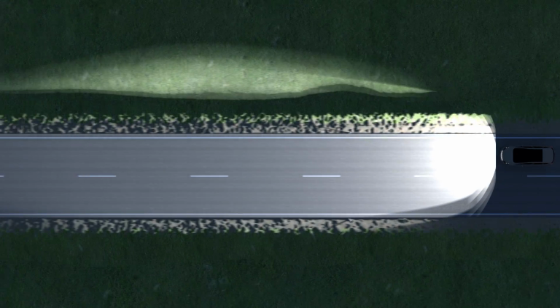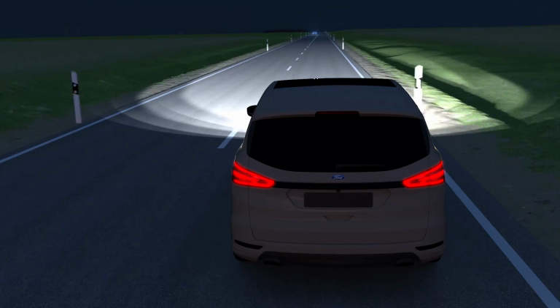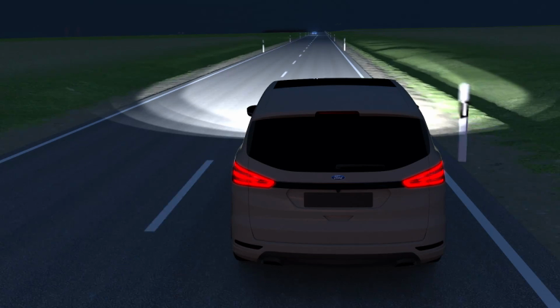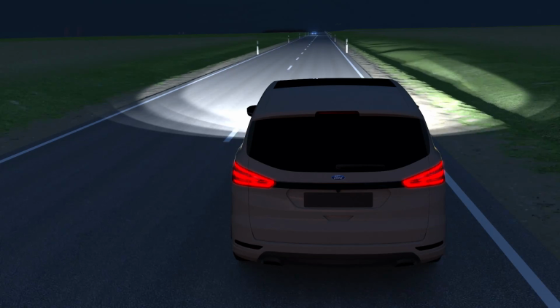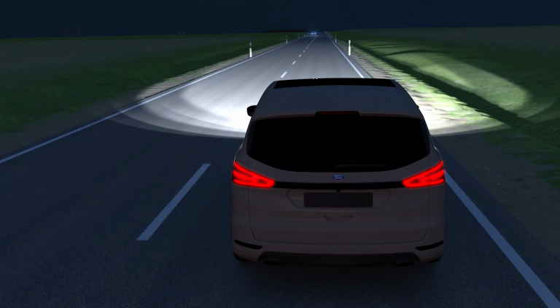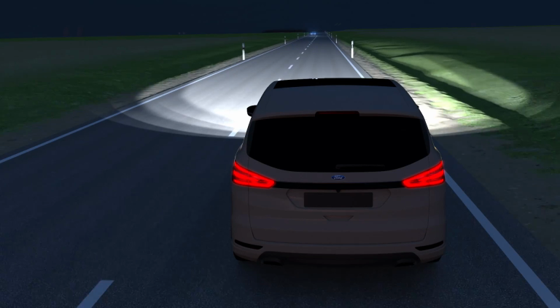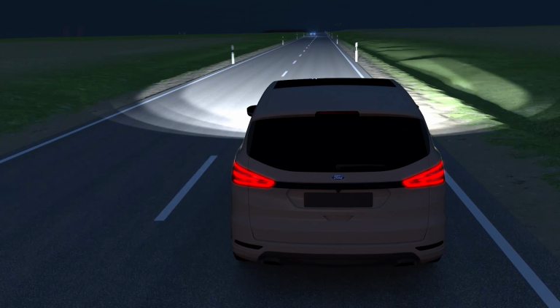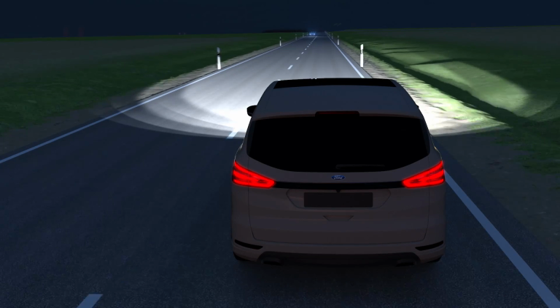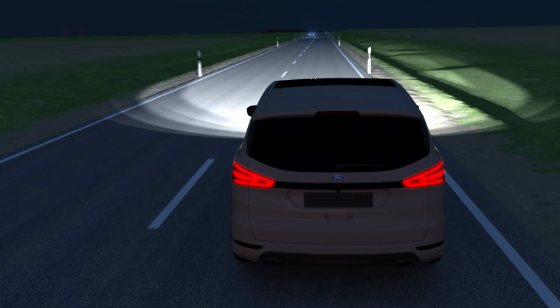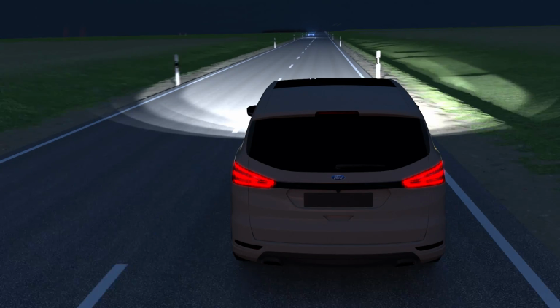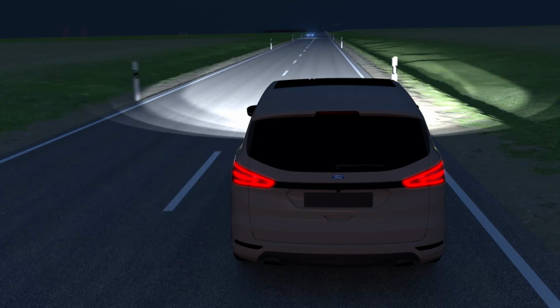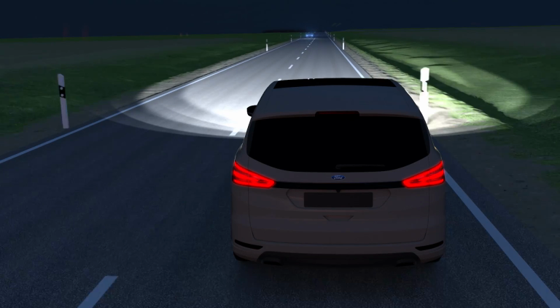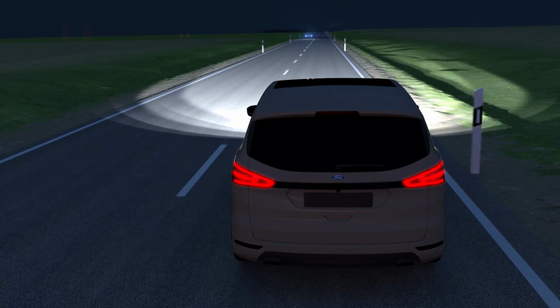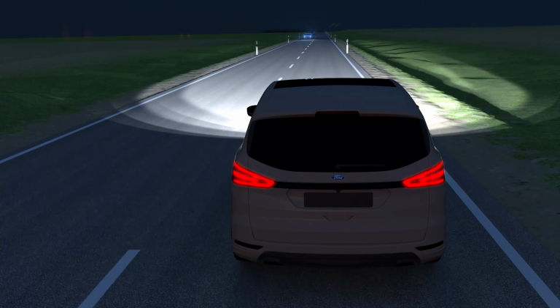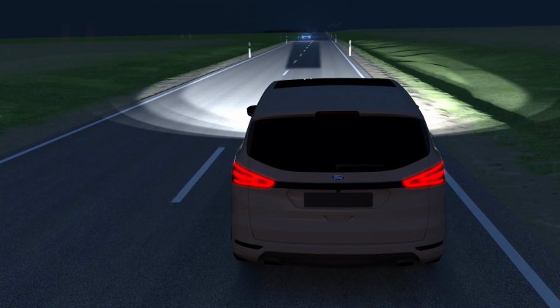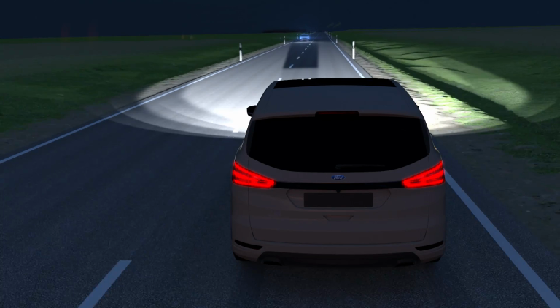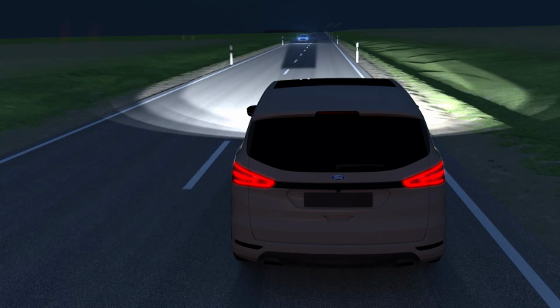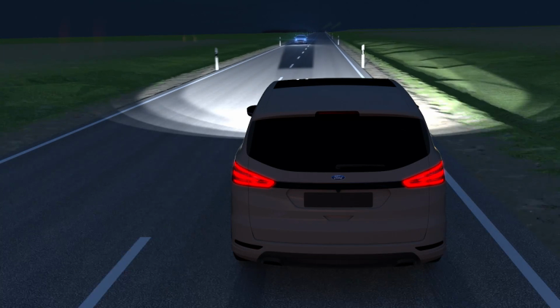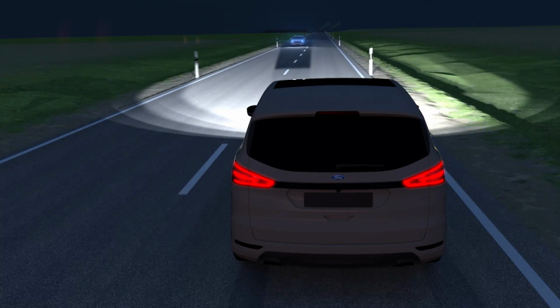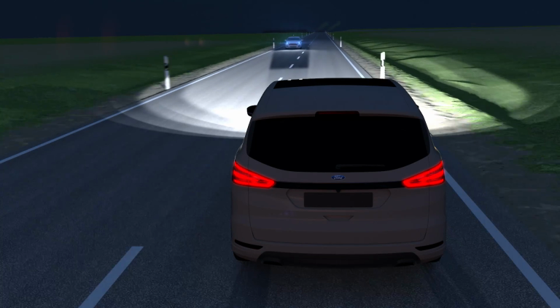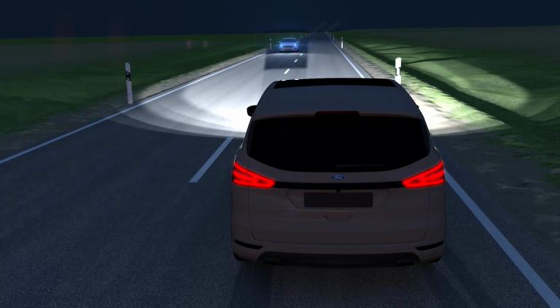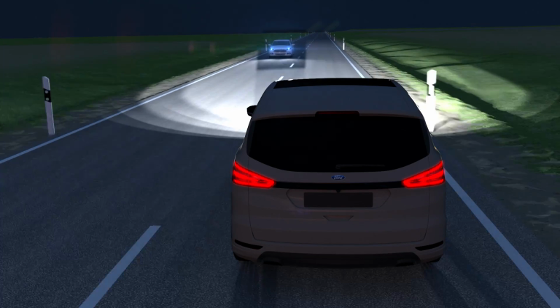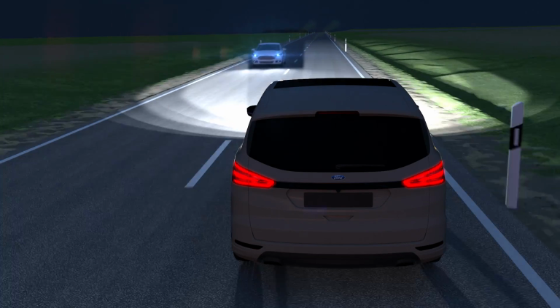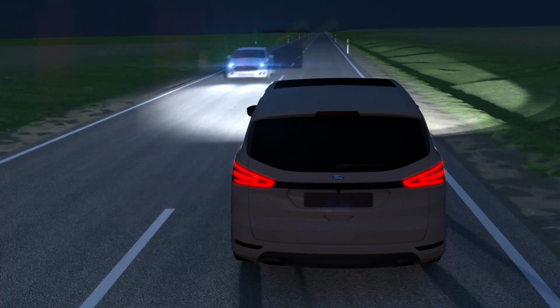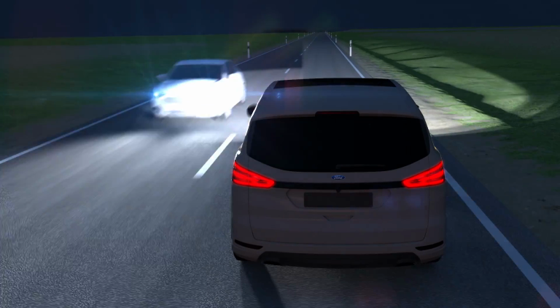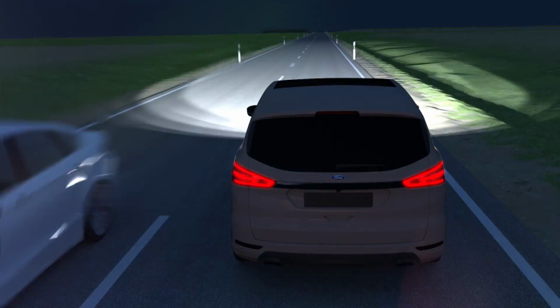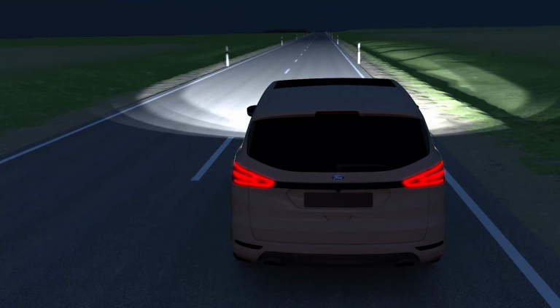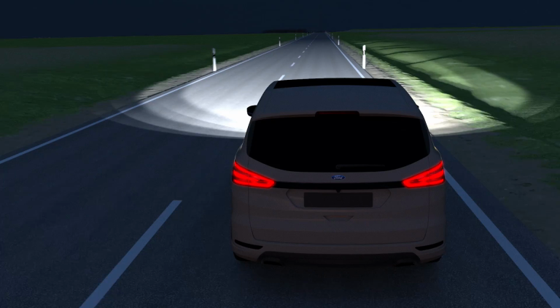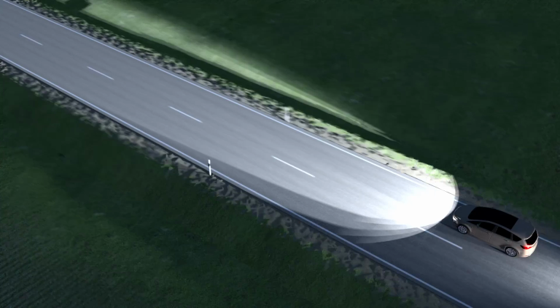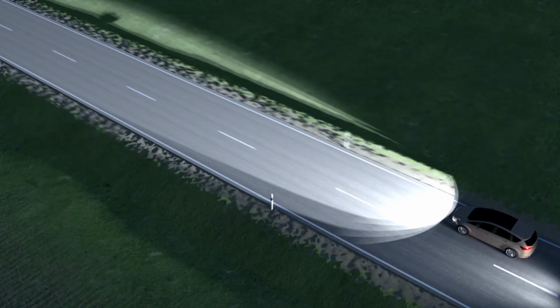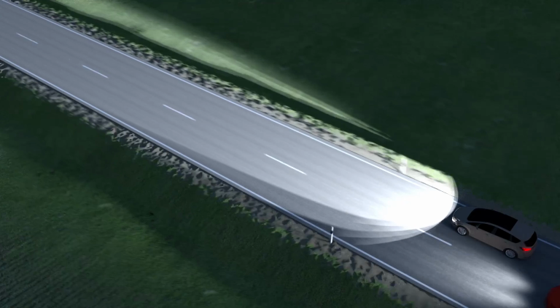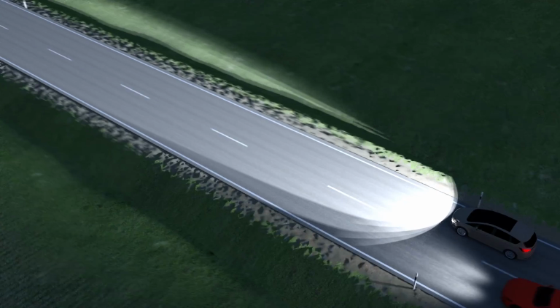With glare-free high beam, the high beam doesn't cut out completely, only in the areas which impair other road users.